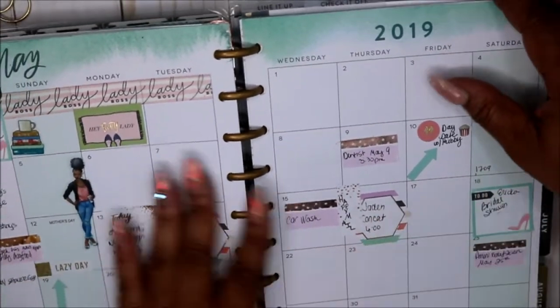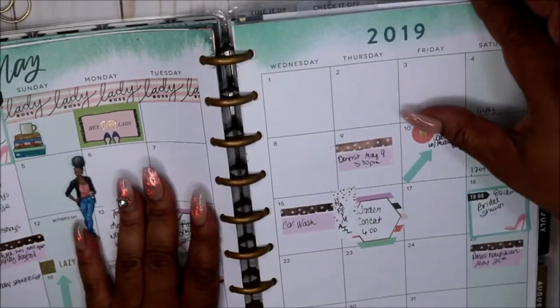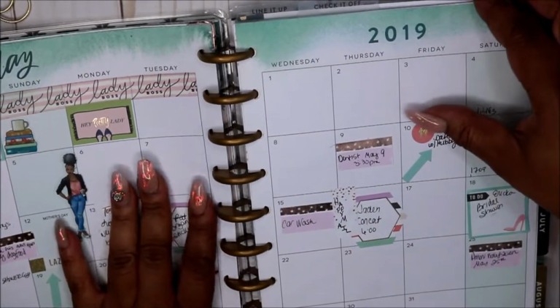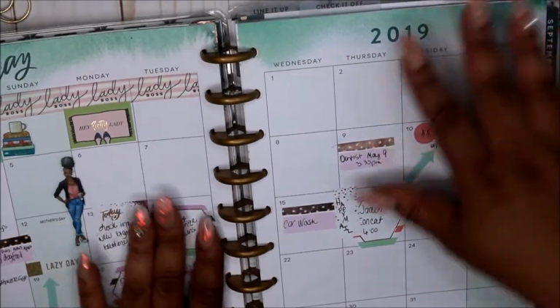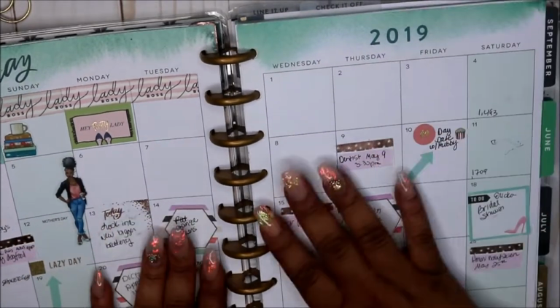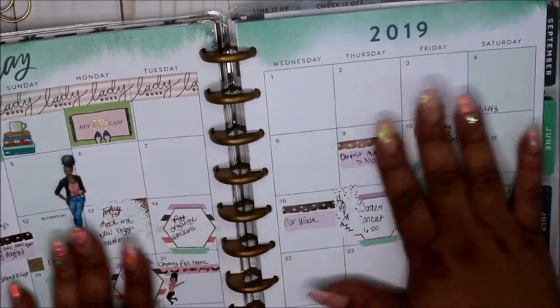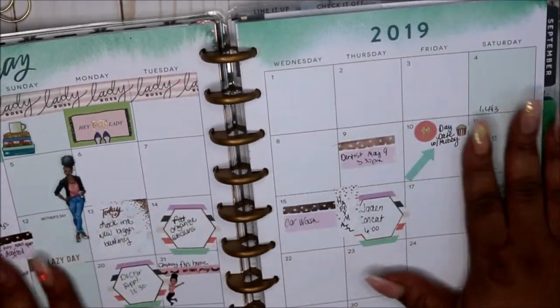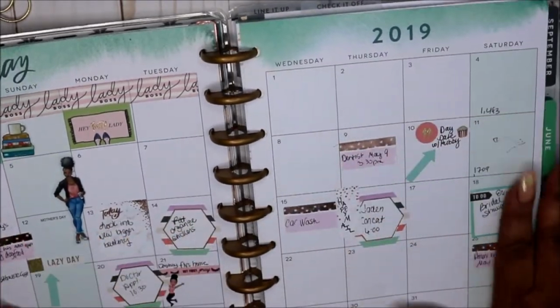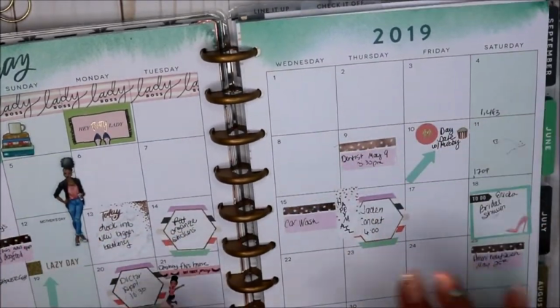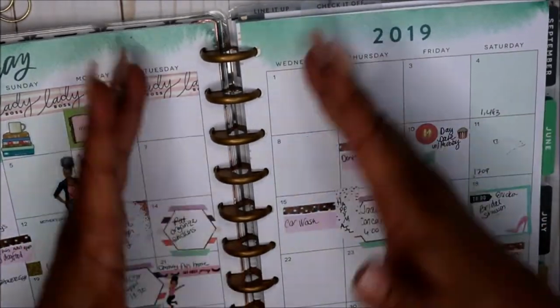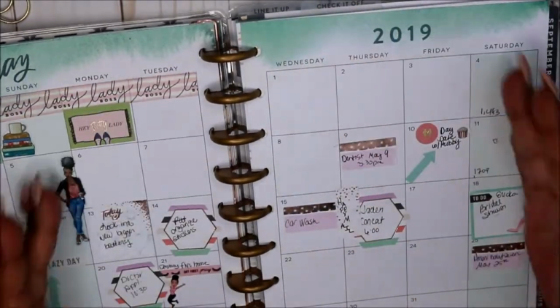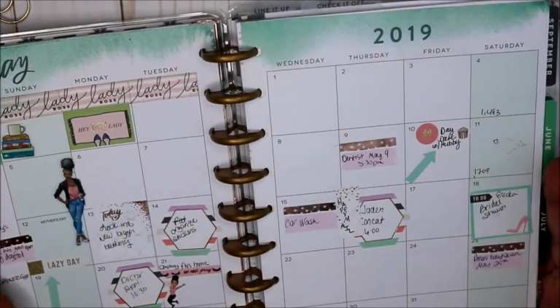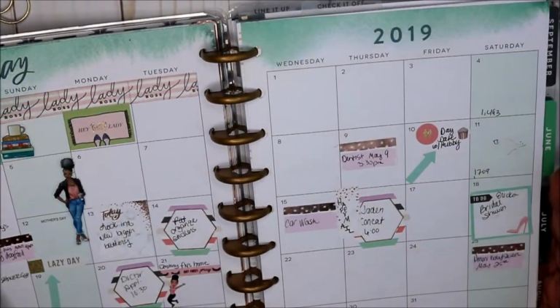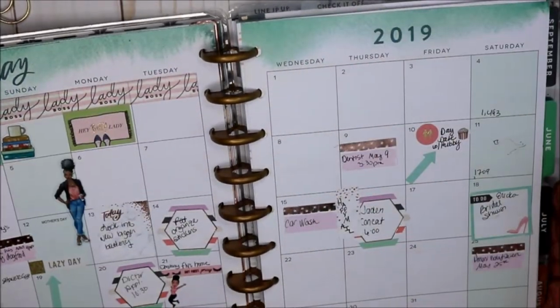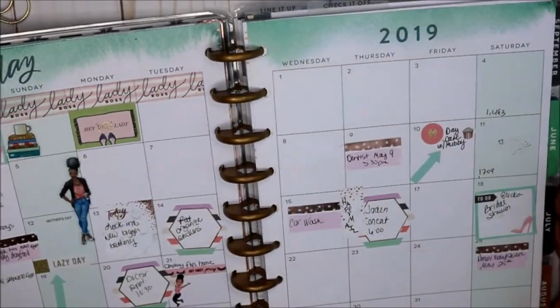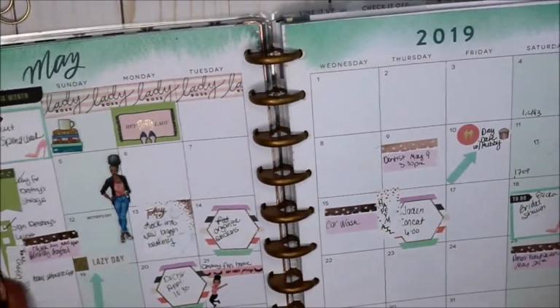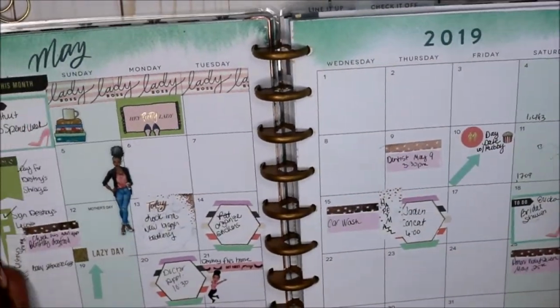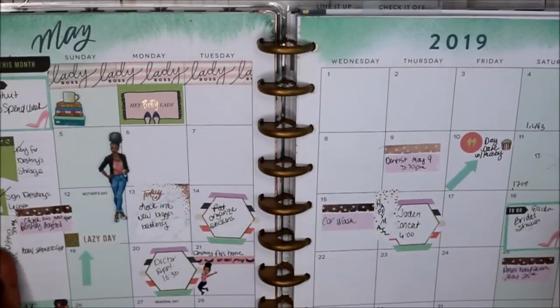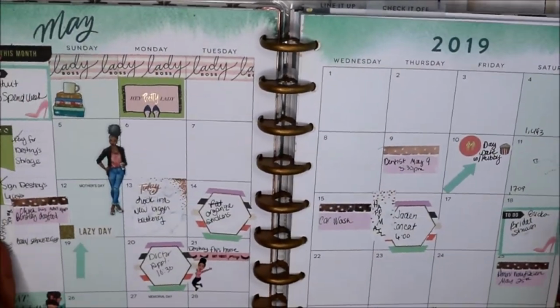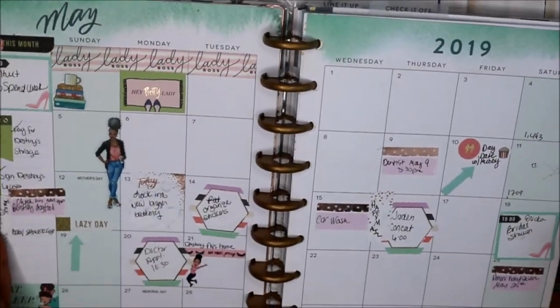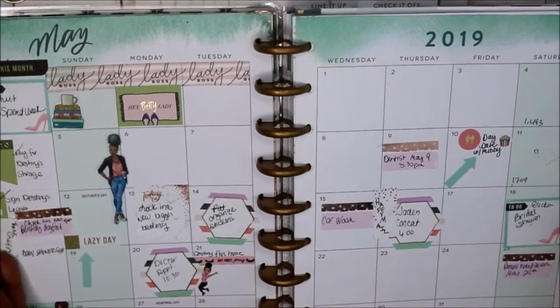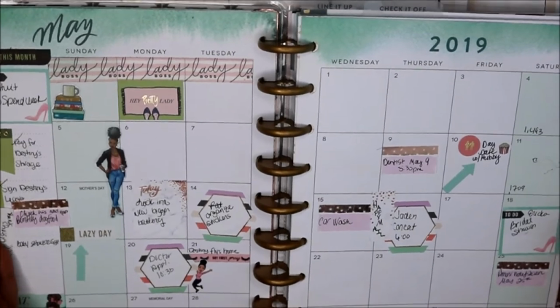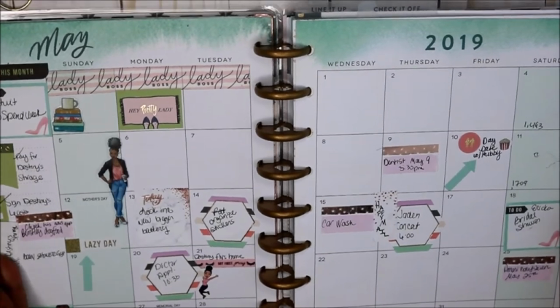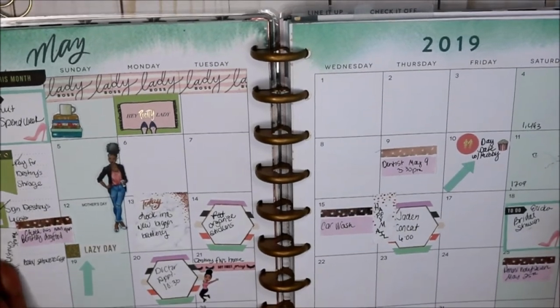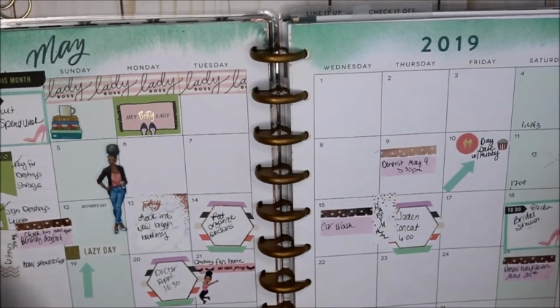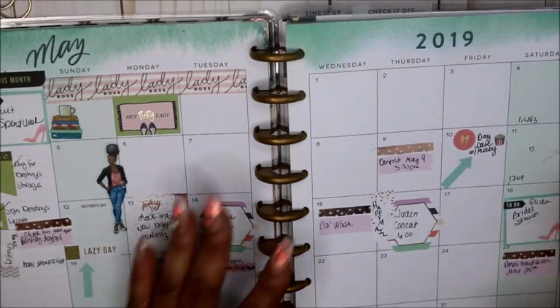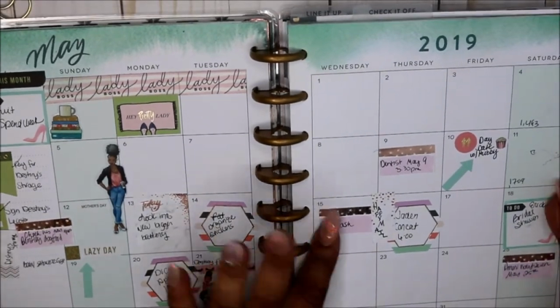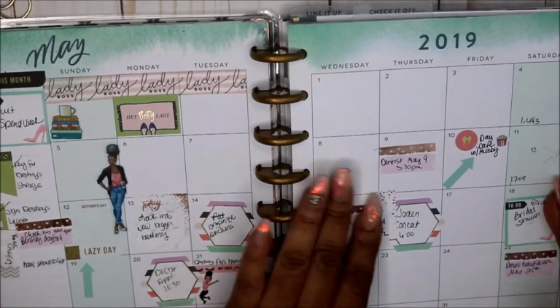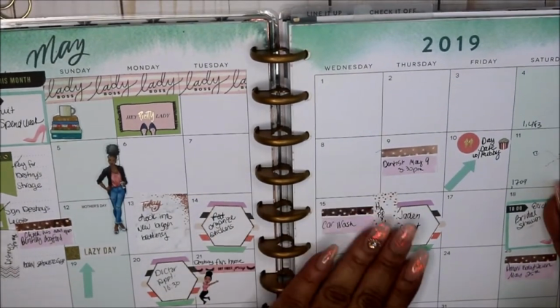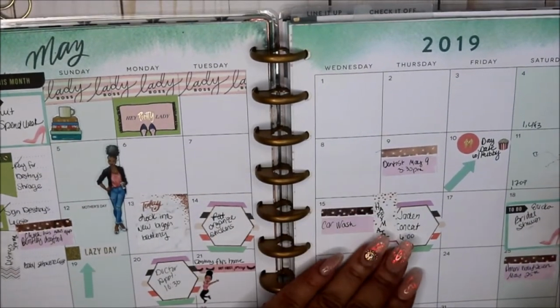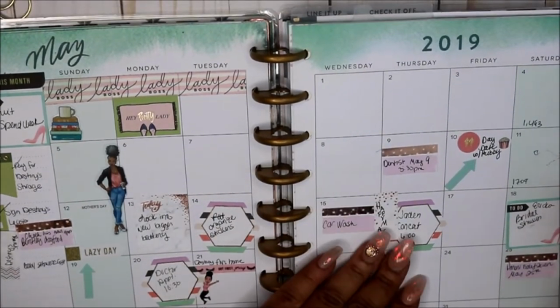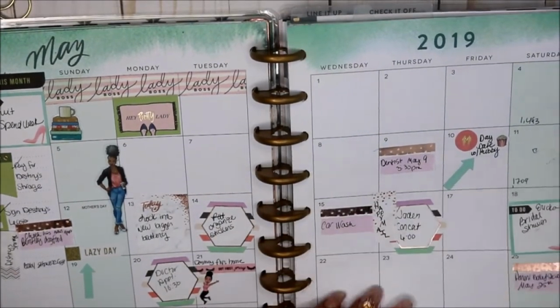And this is what the month view looks like — or looked like. I kind of liked it.